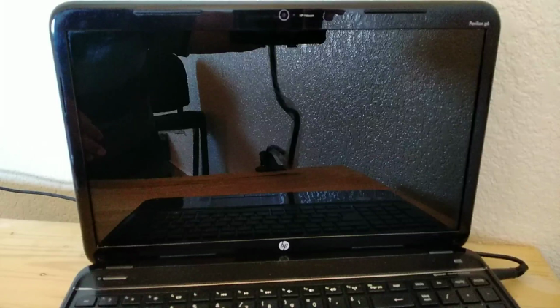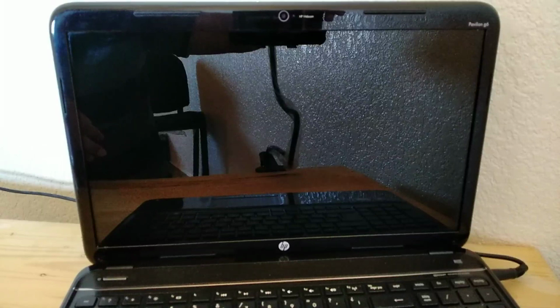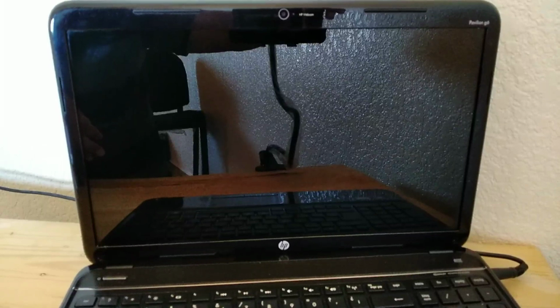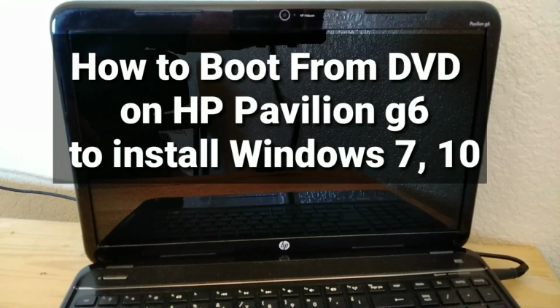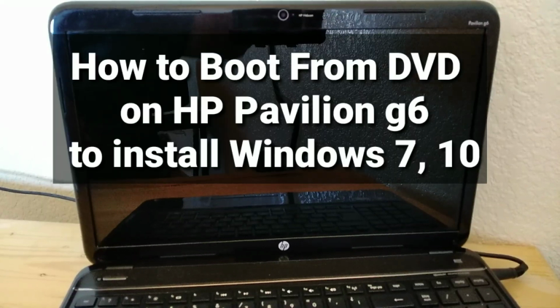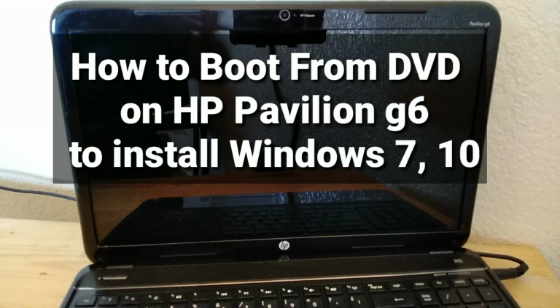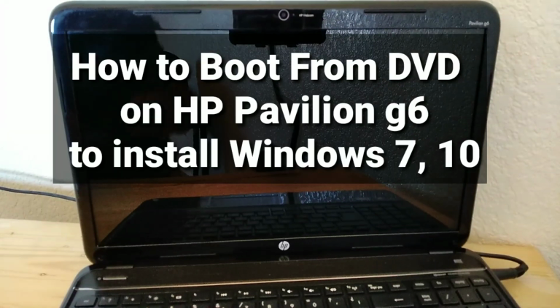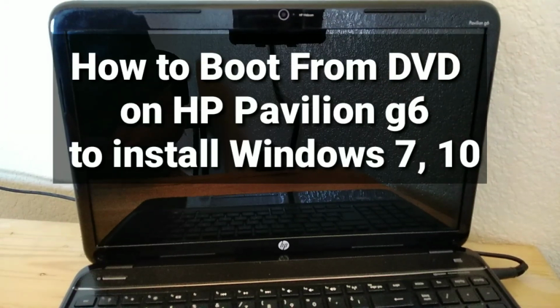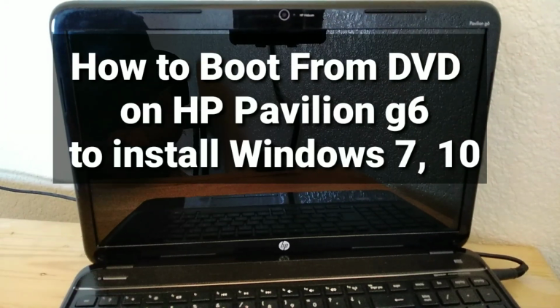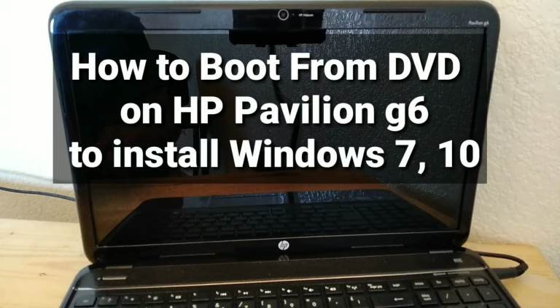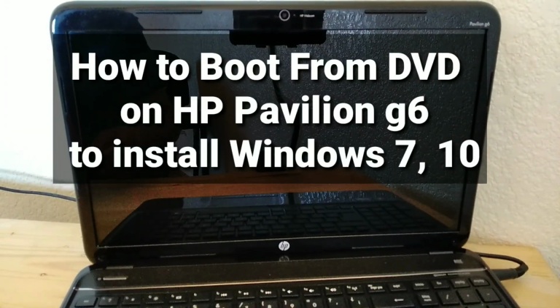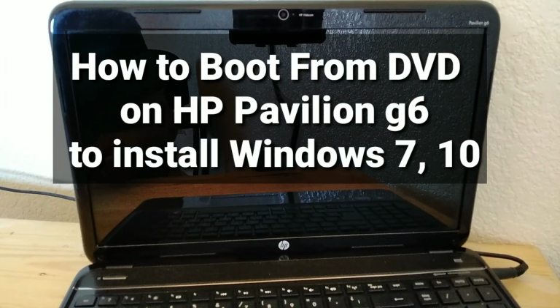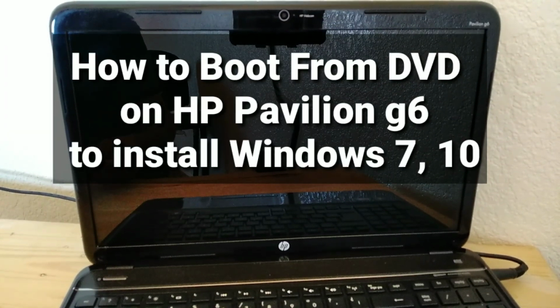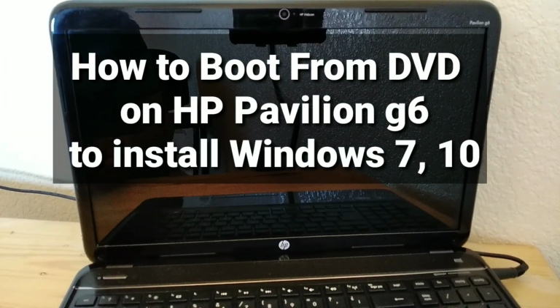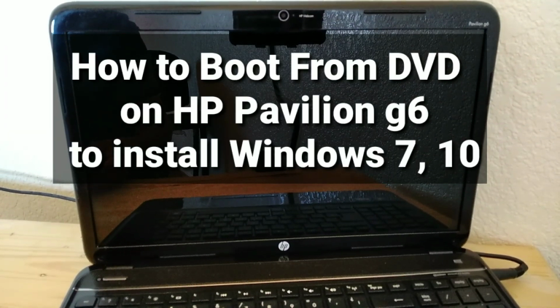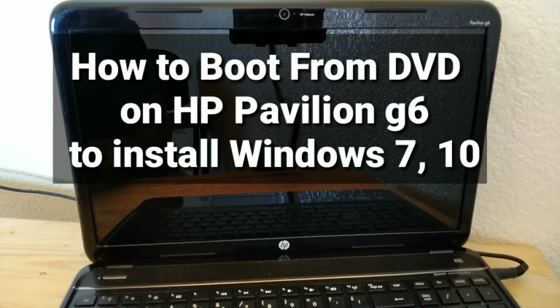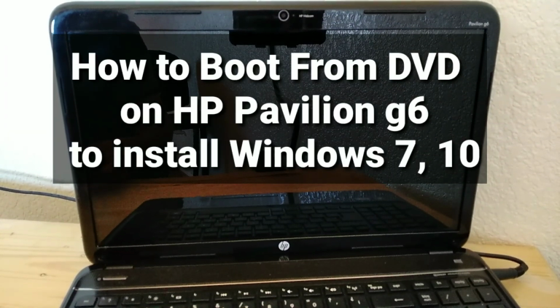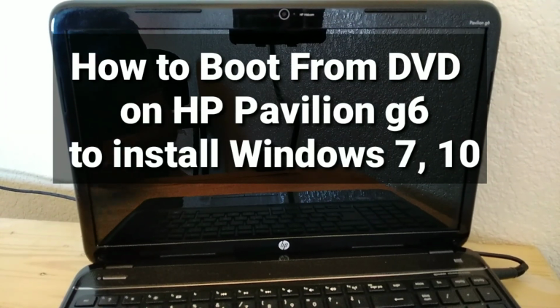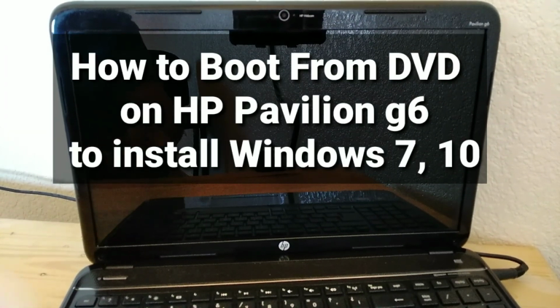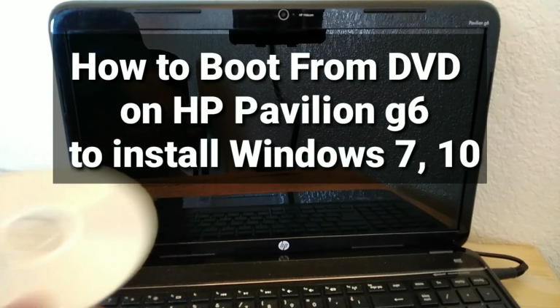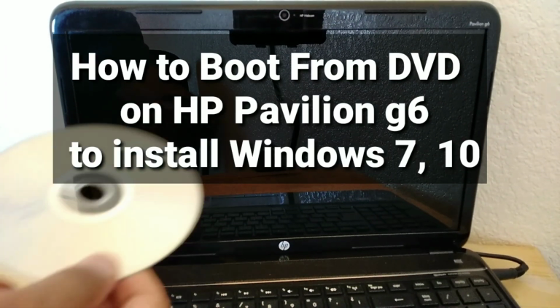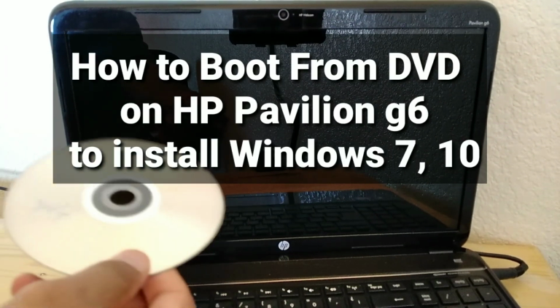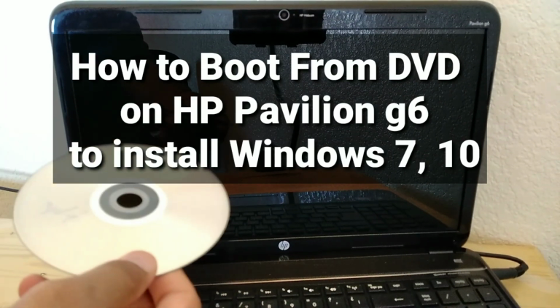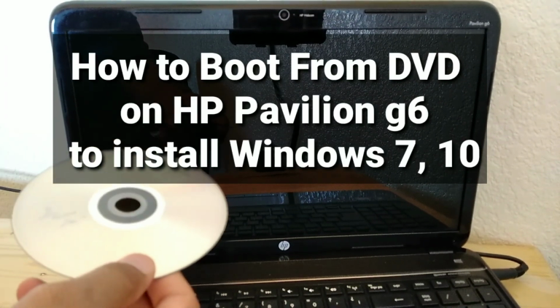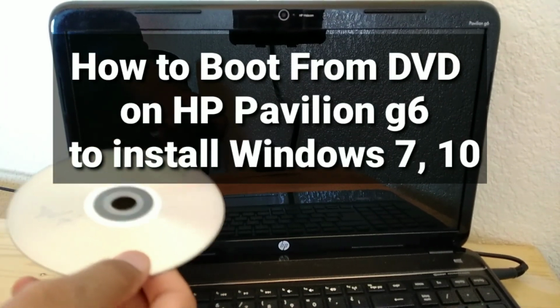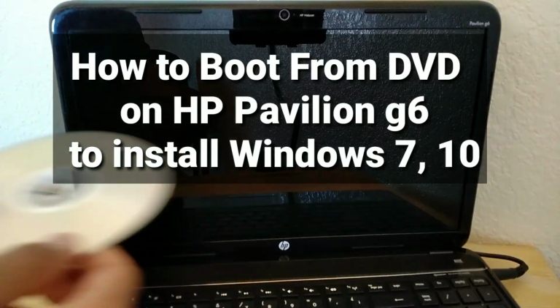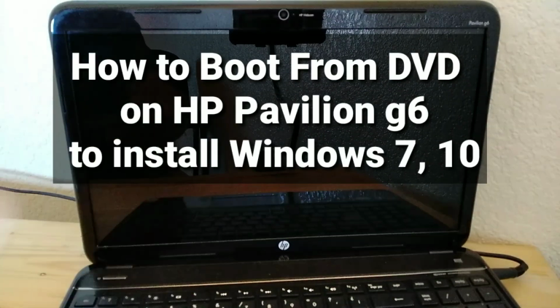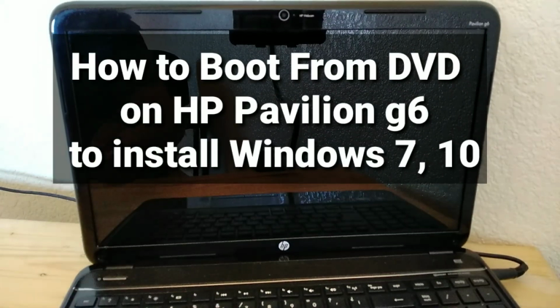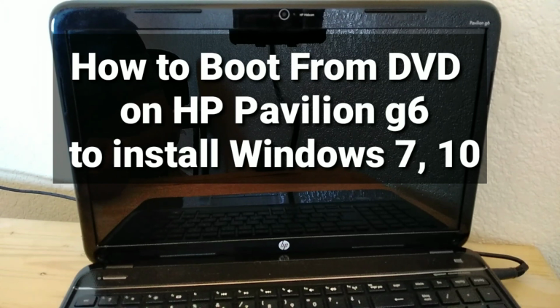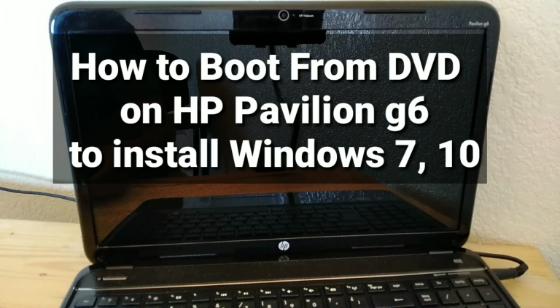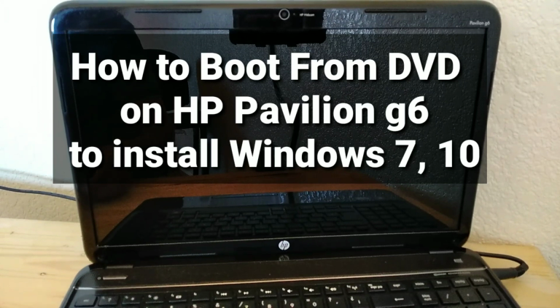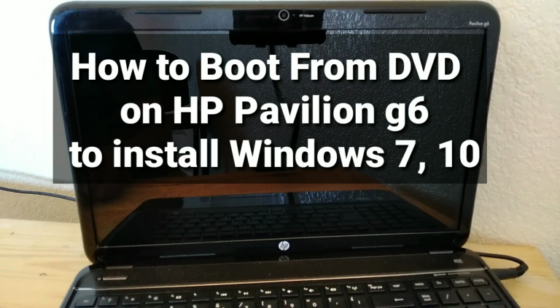How to boot from DVD on HP Pavilion G6 to install Windows 7 or 10.